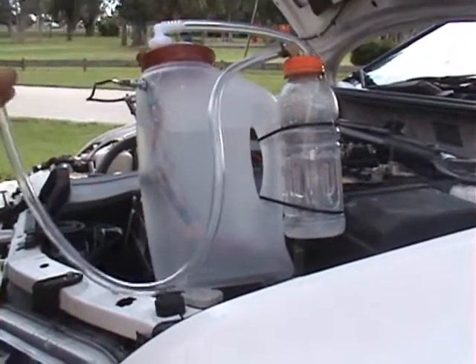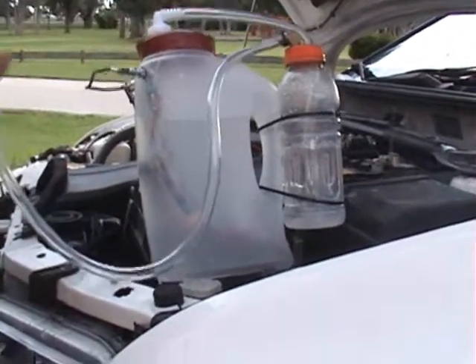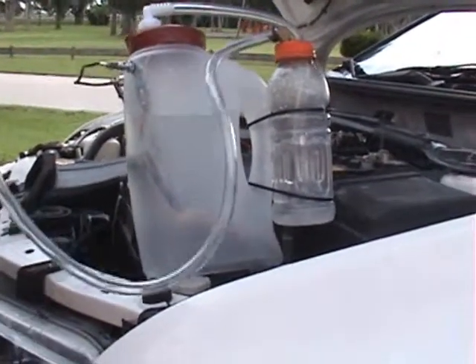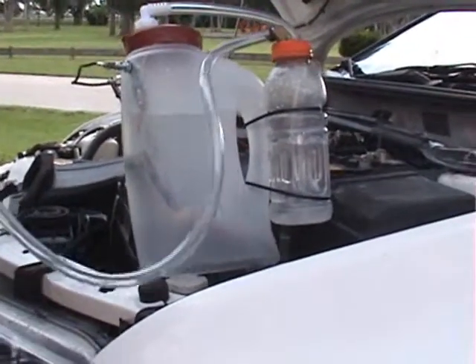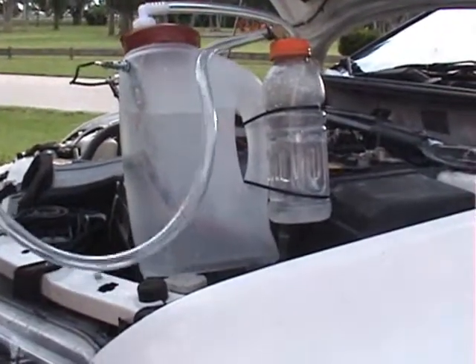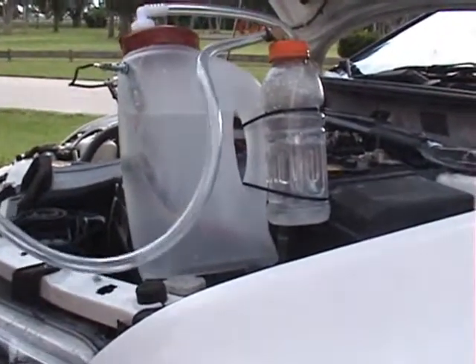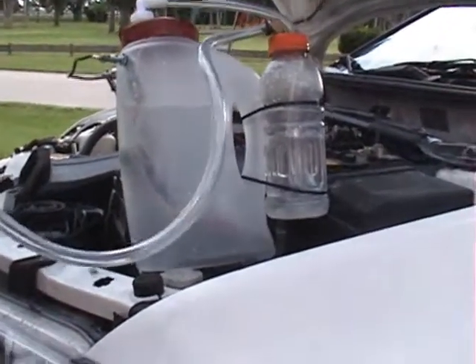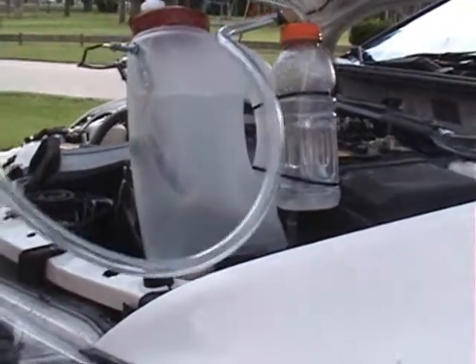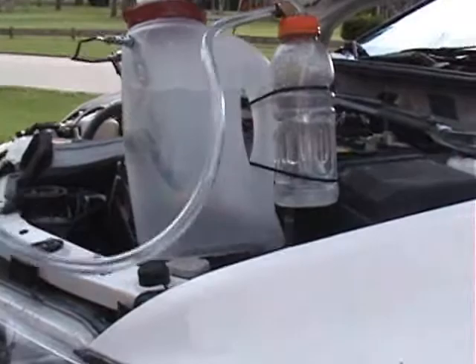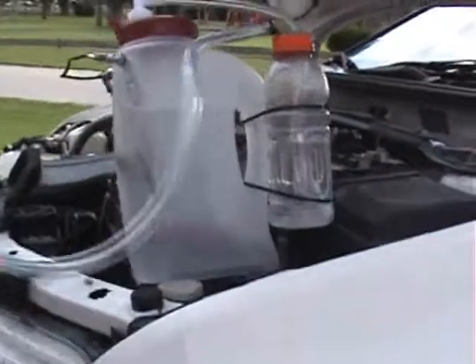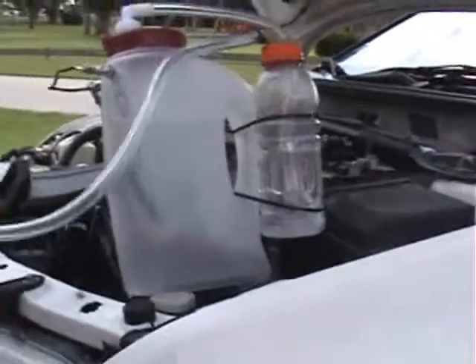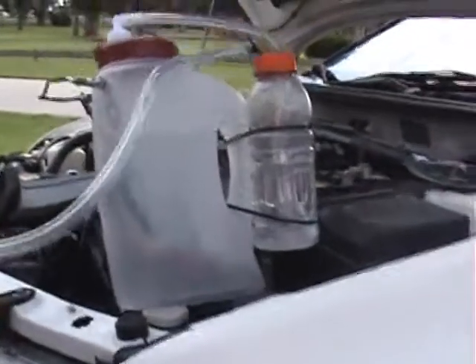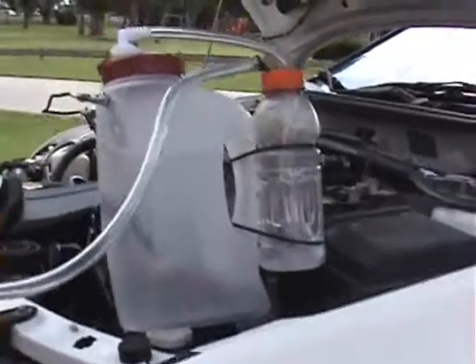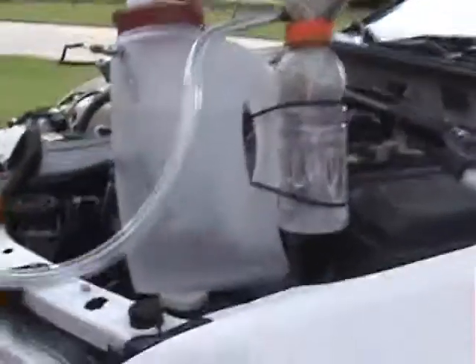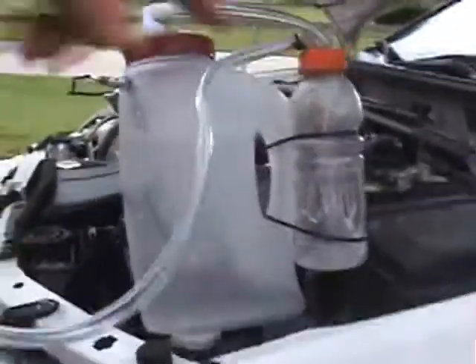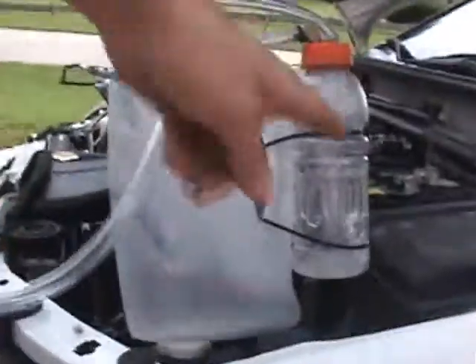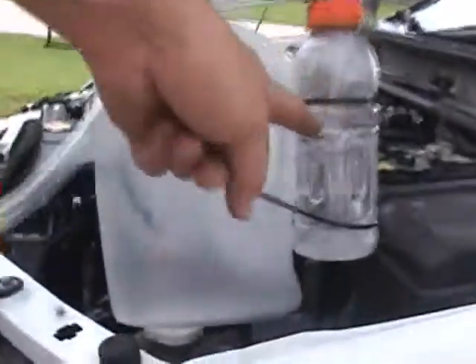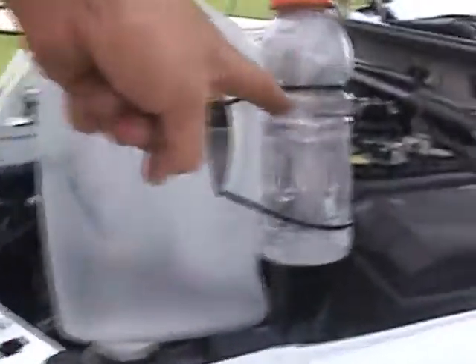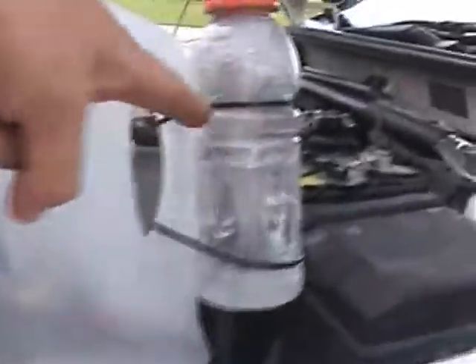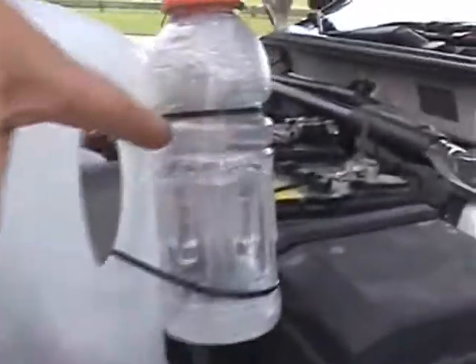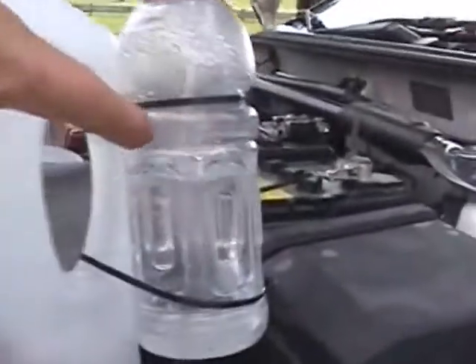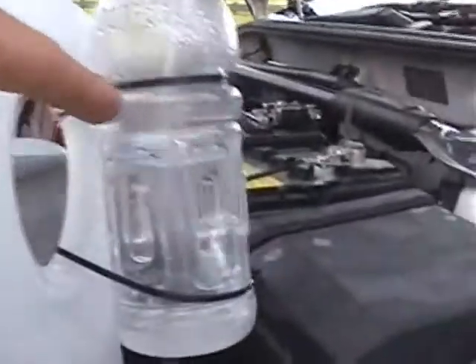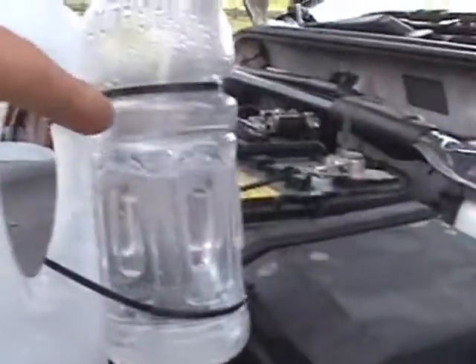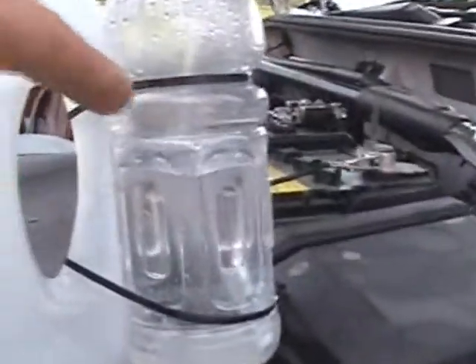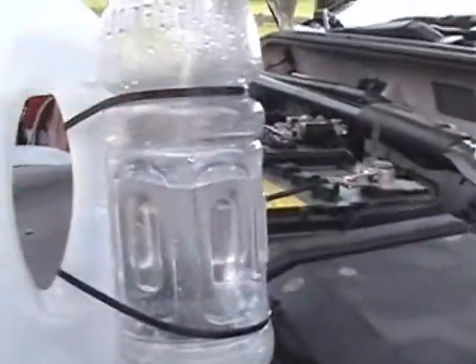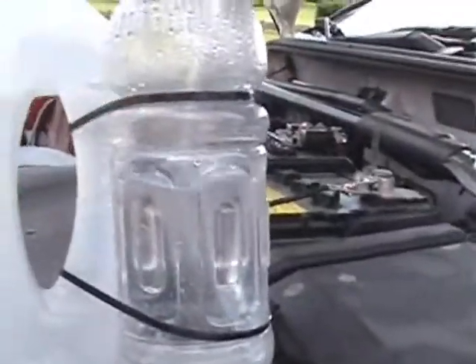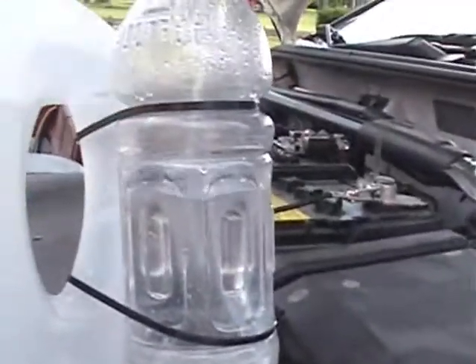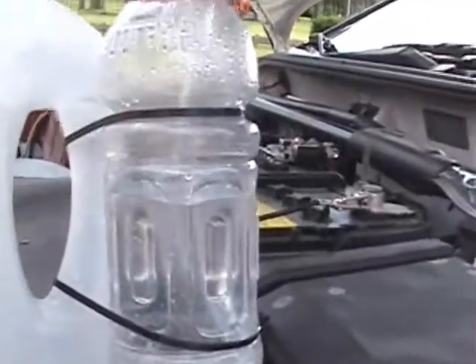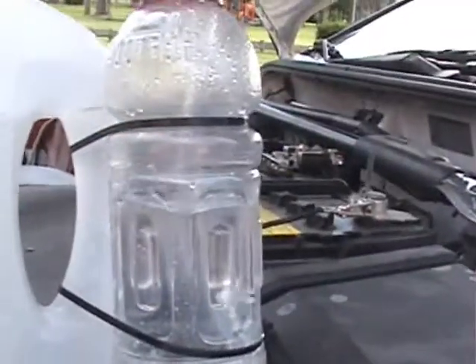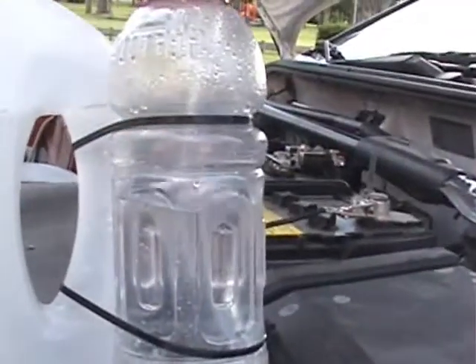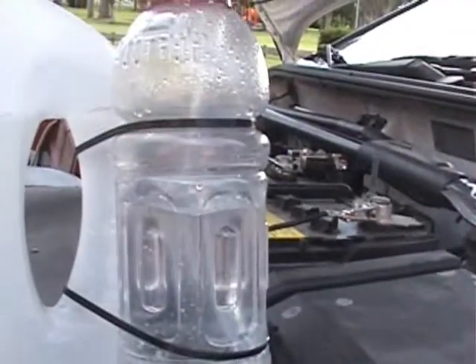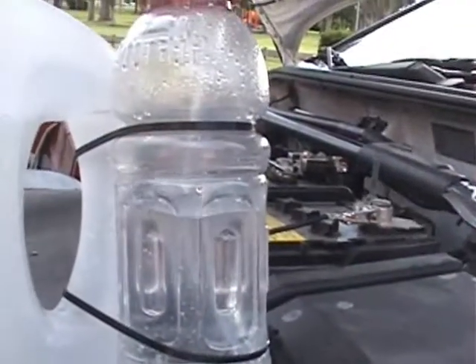I see bubbles. So beautiful. Are you bubbling? This is fucking hydrogen, dude. That's hydrogen right there.